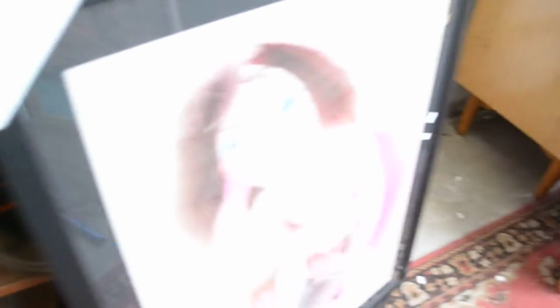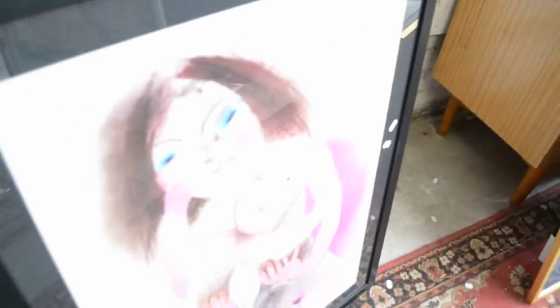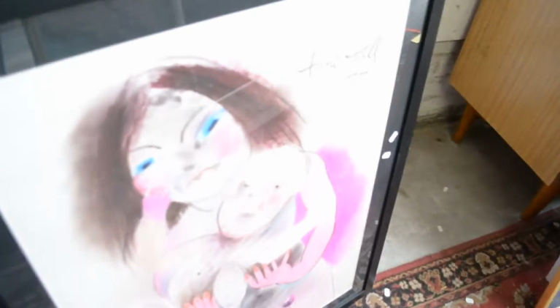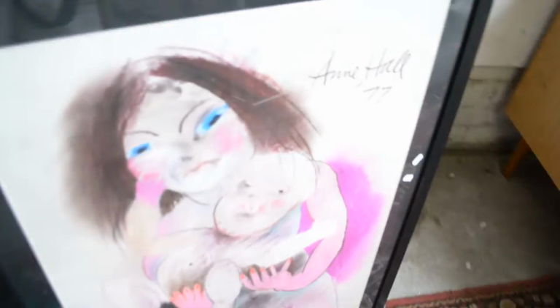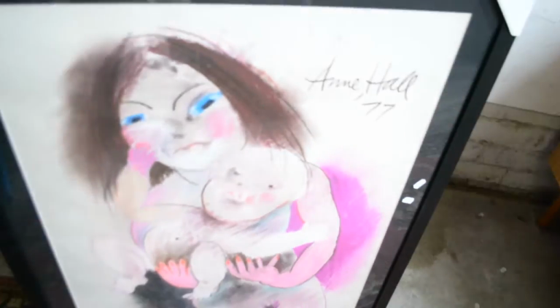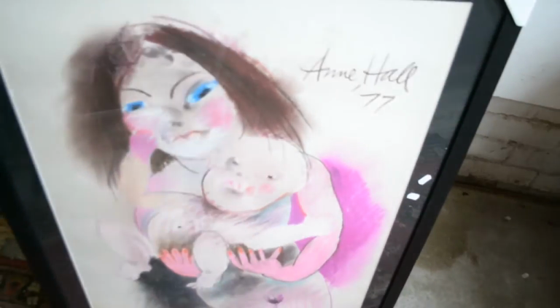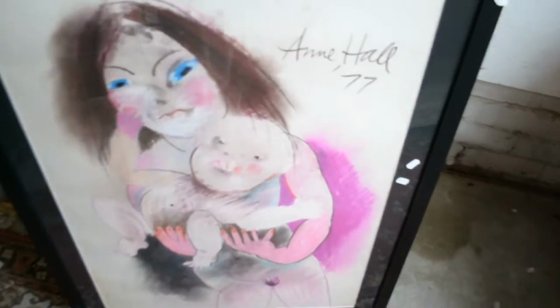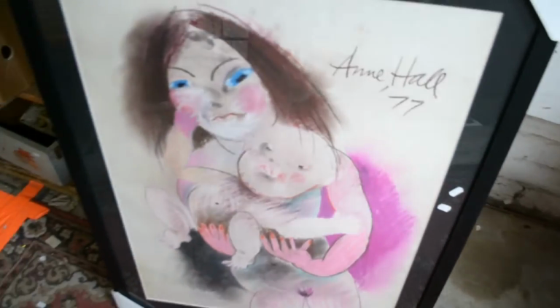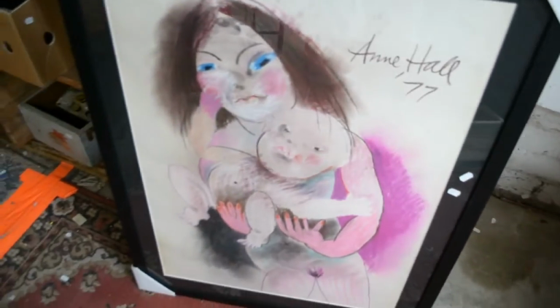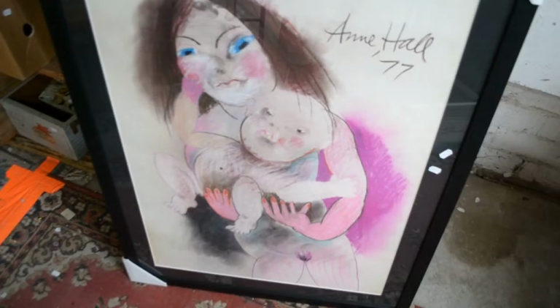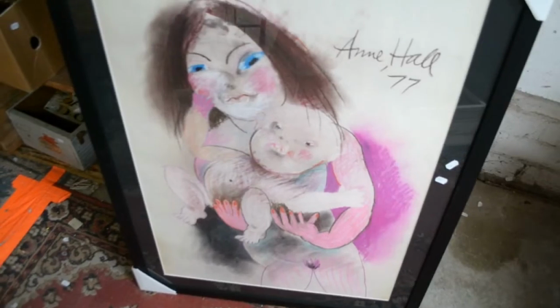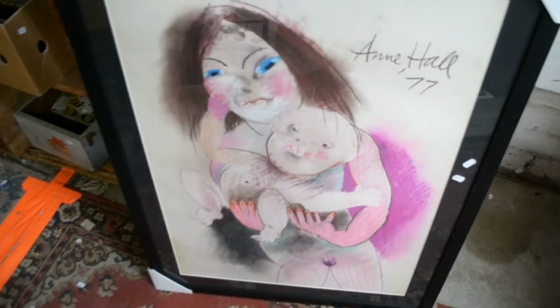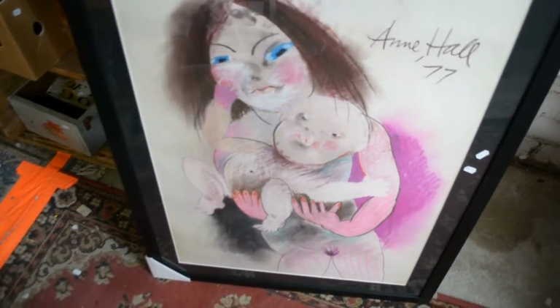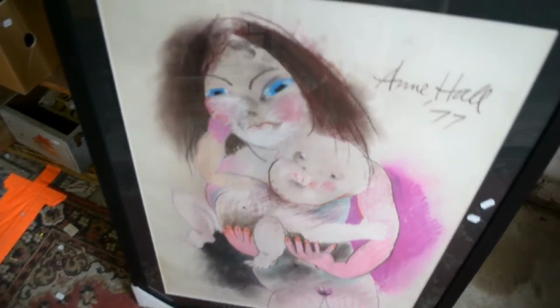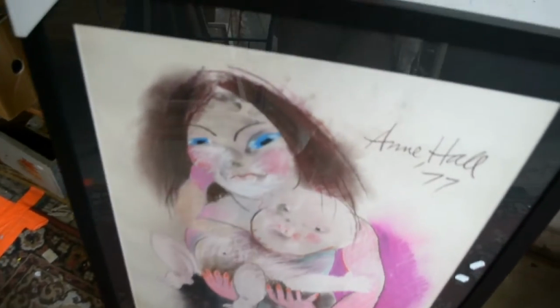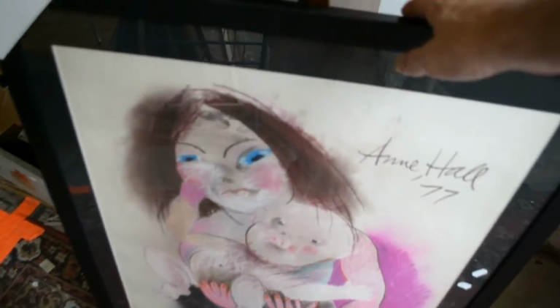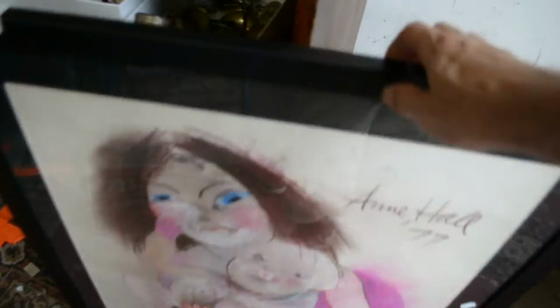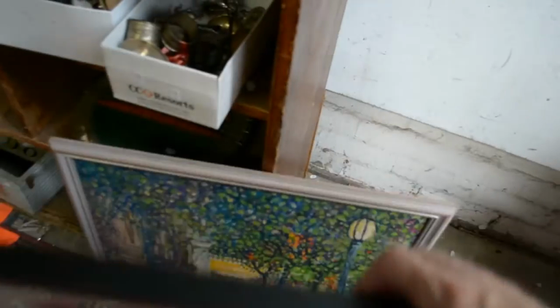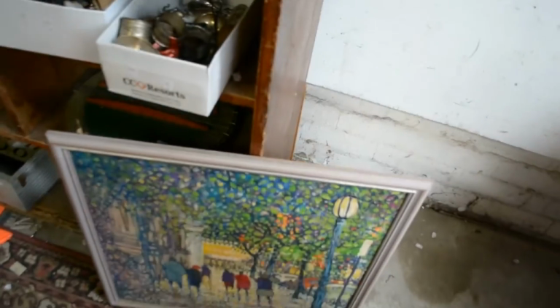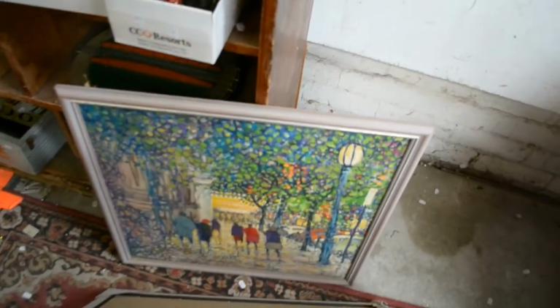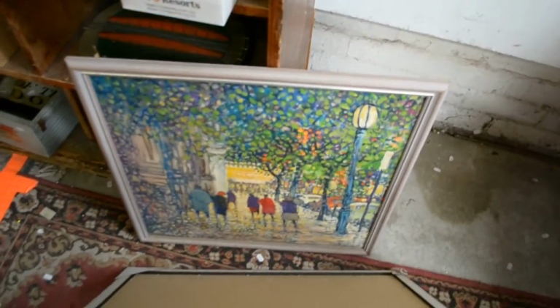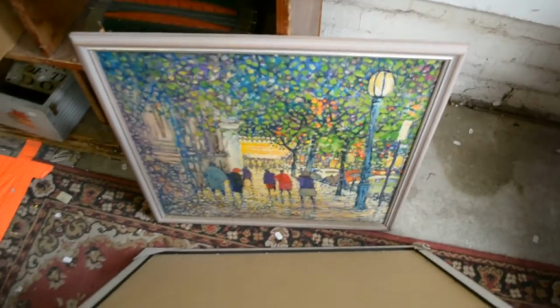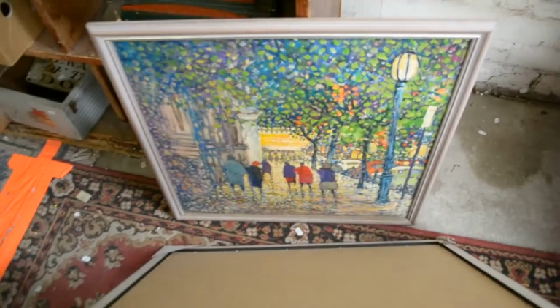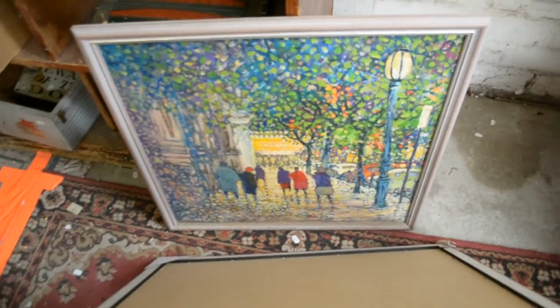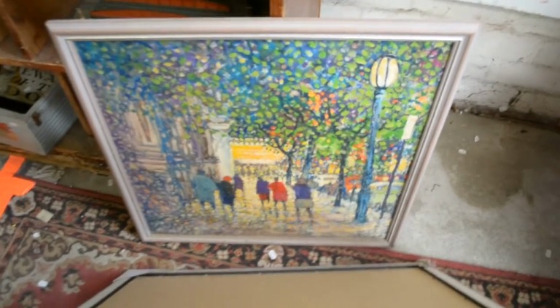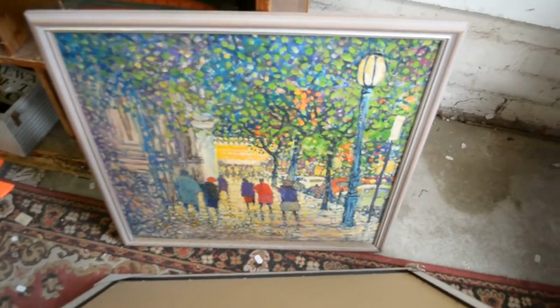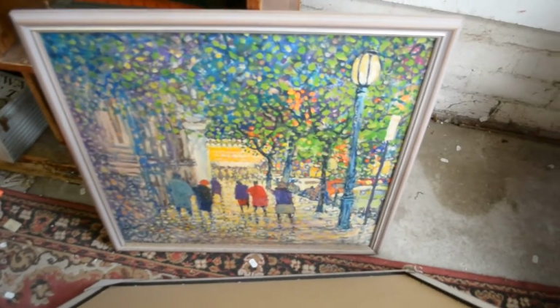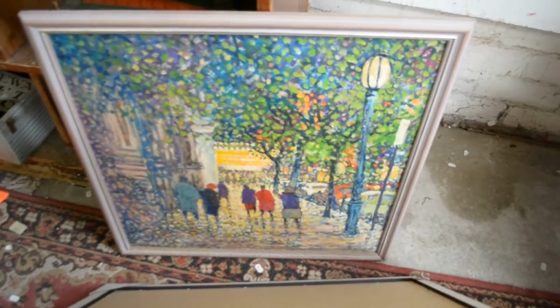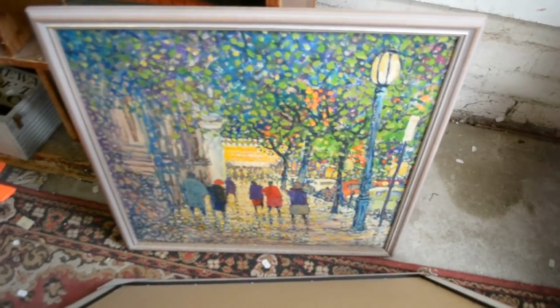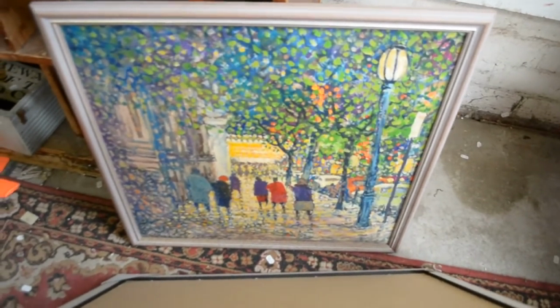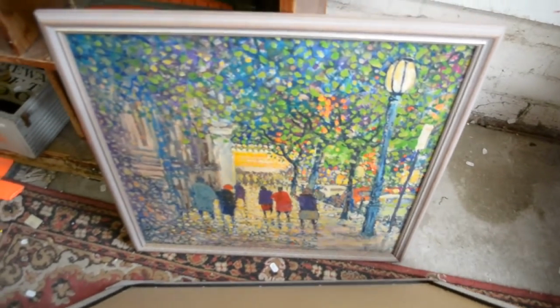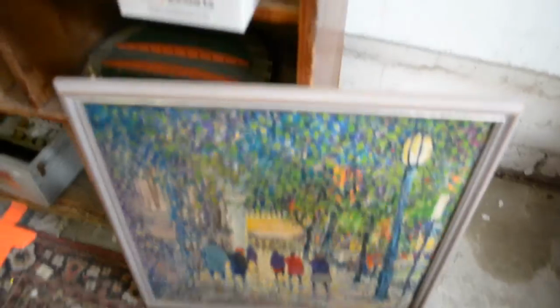Nice little Anne Hall pastel there — reminds me a little bit of a John Percival. Good little John Riddell oil there, looks to be Collins Street.